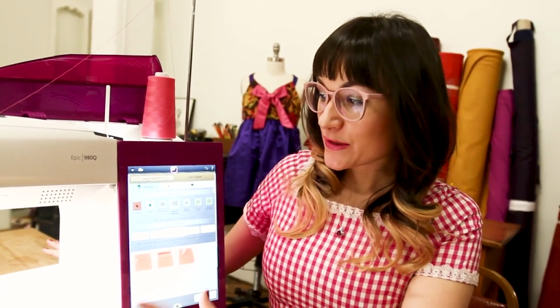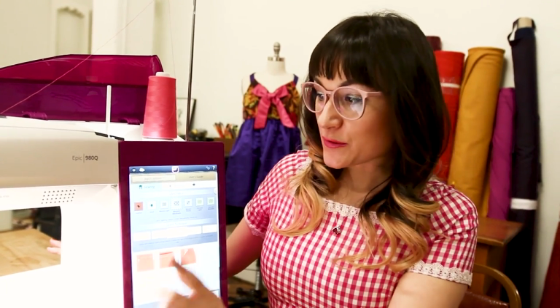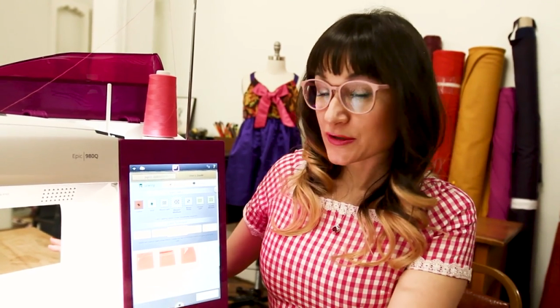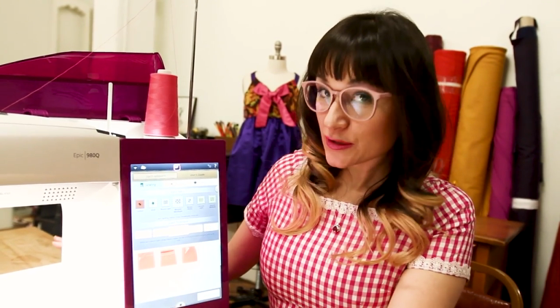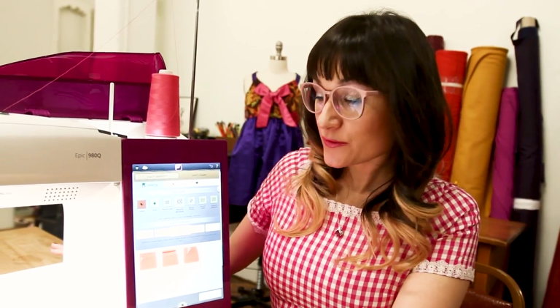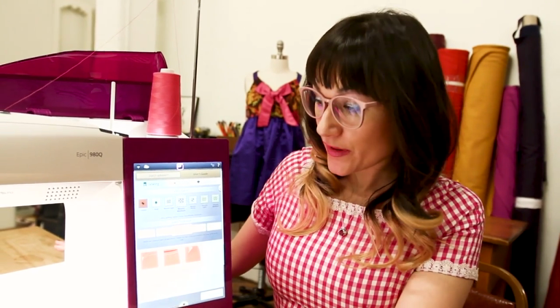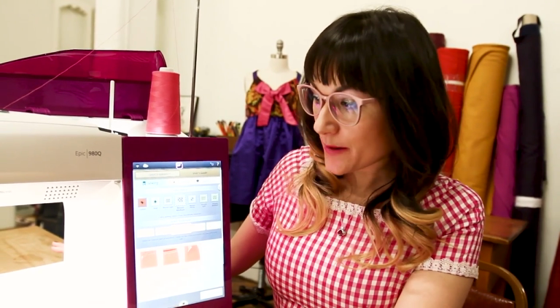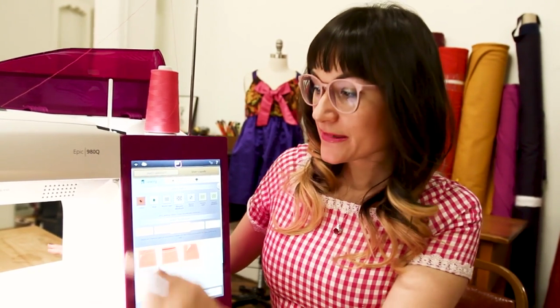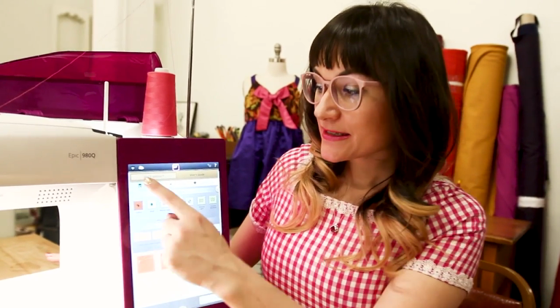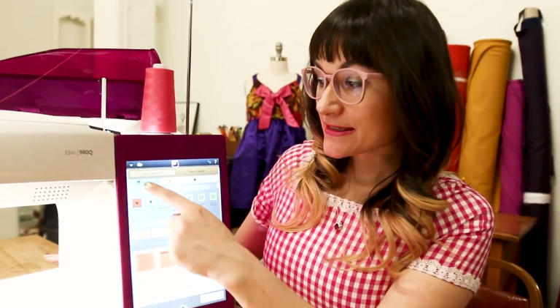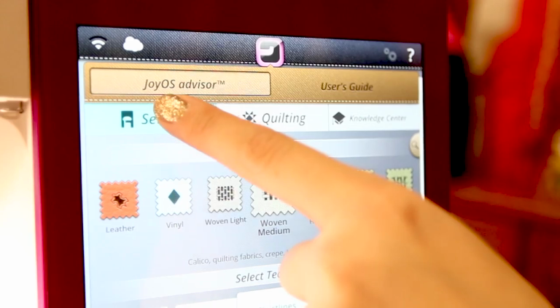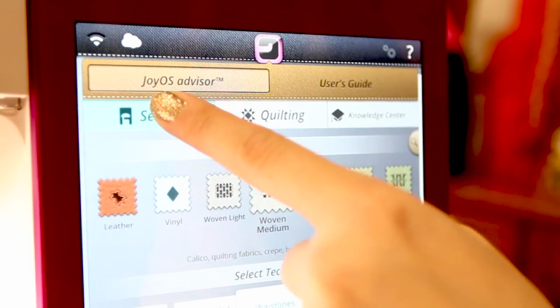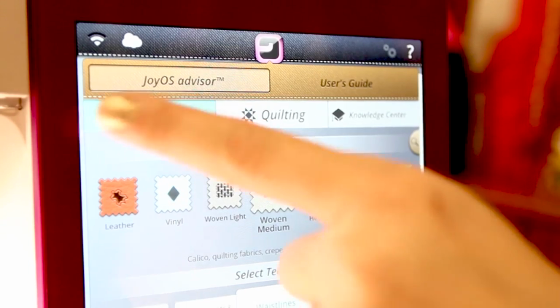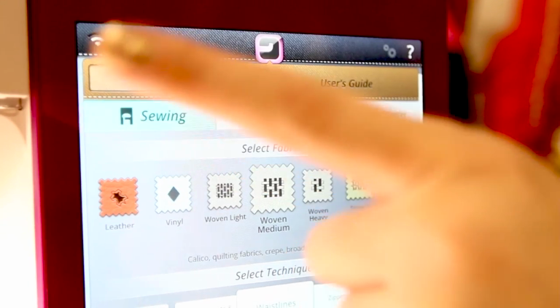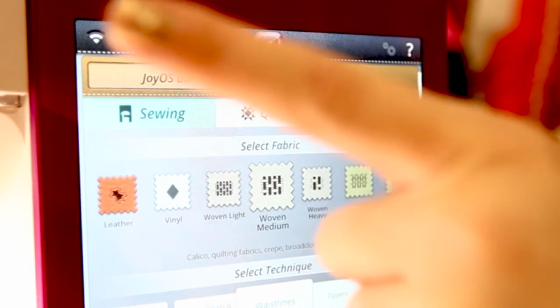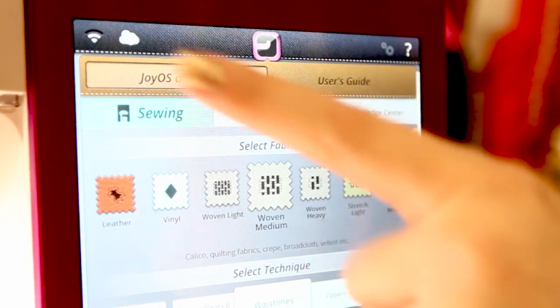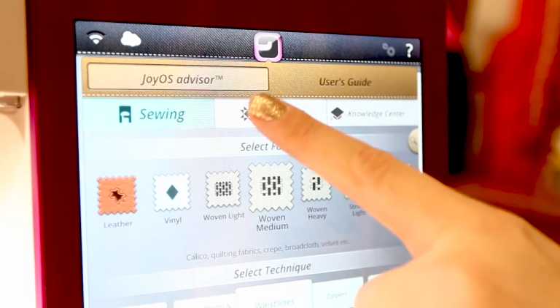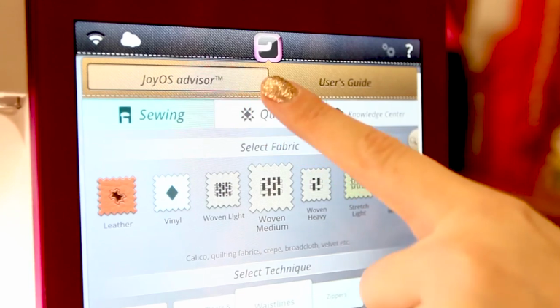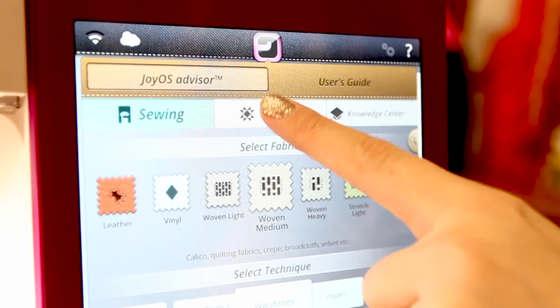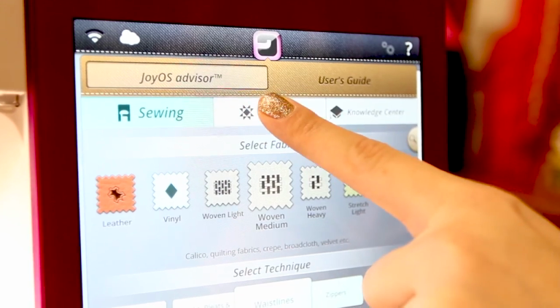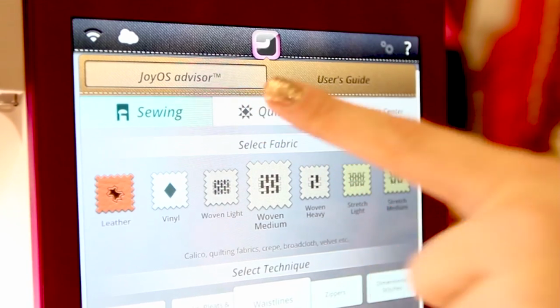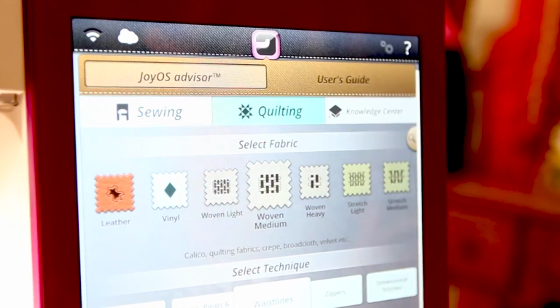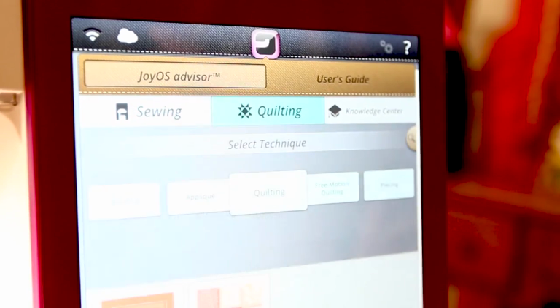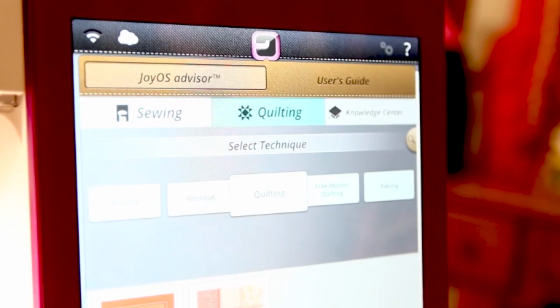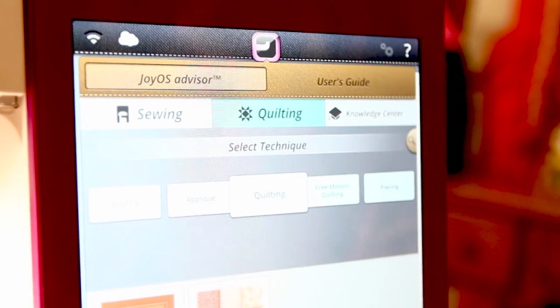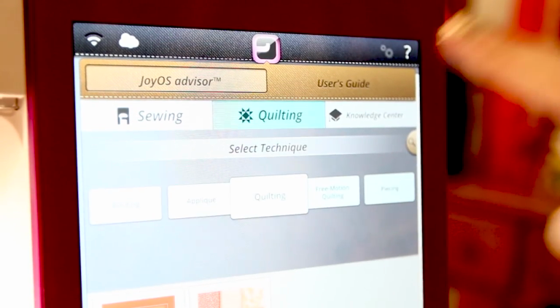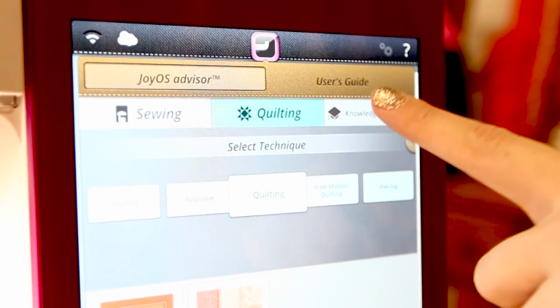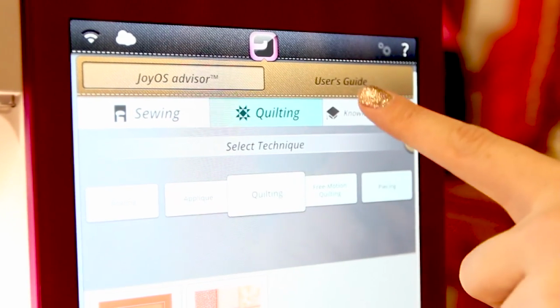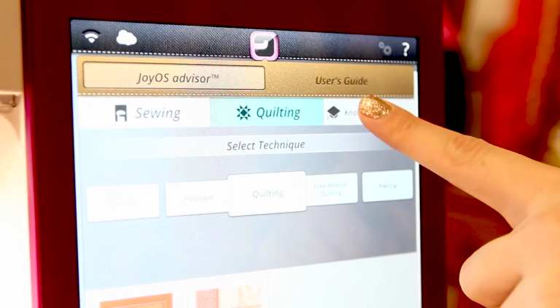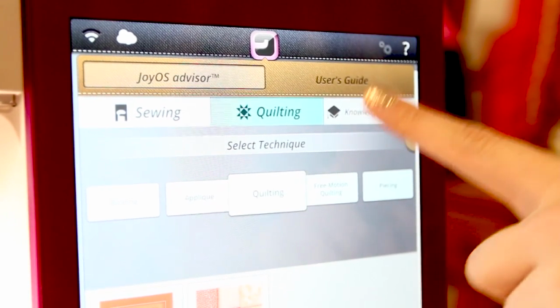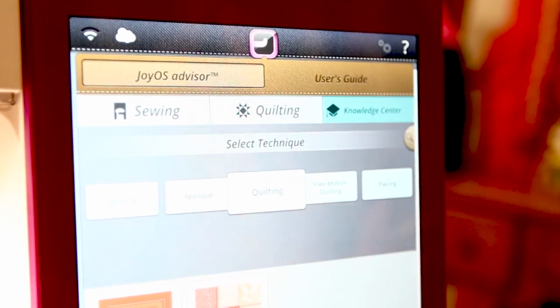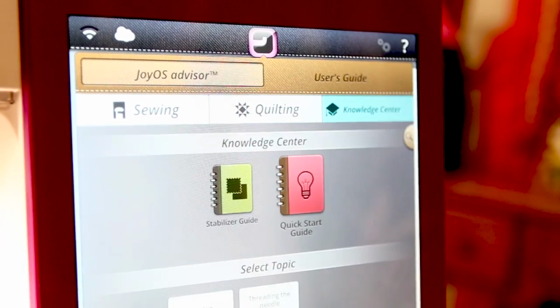You can choose from sewing, quilting, and it also has a knowledge center.